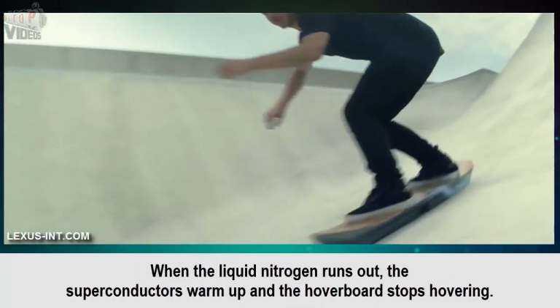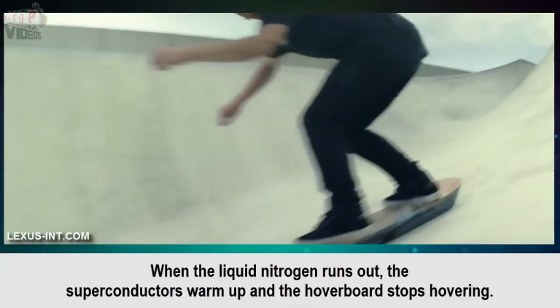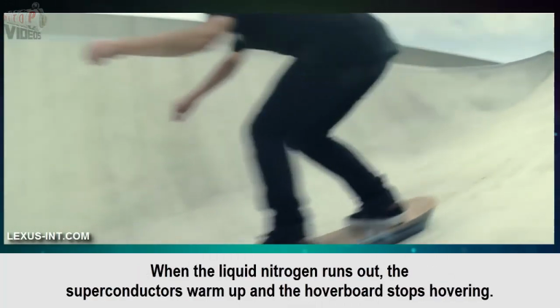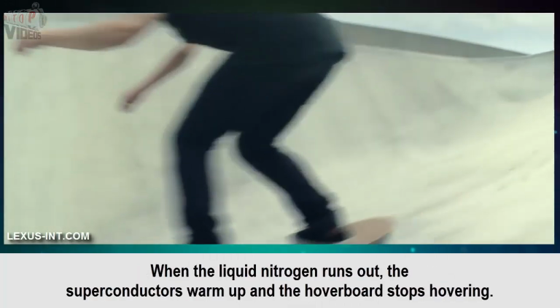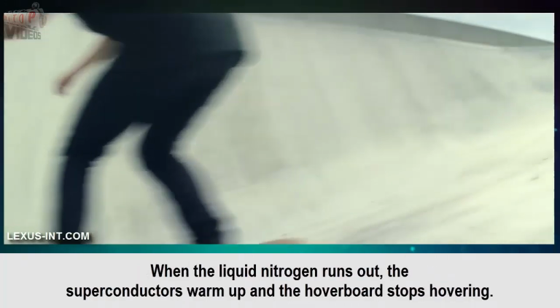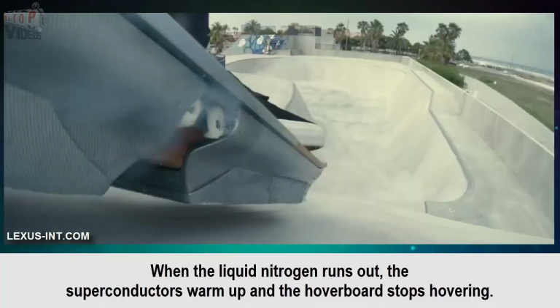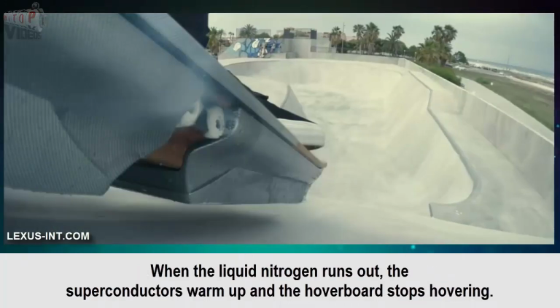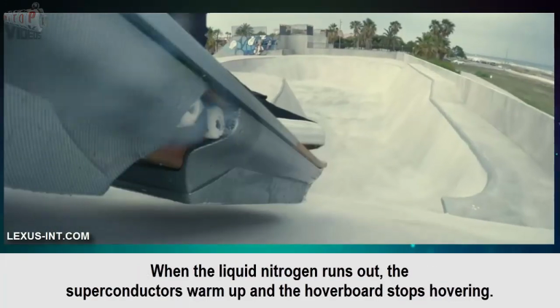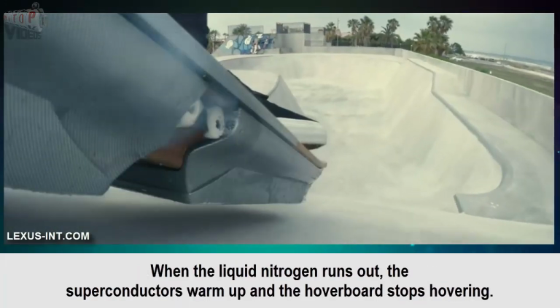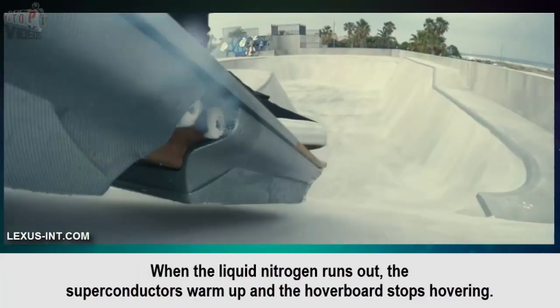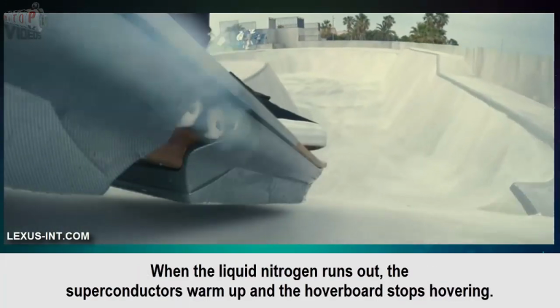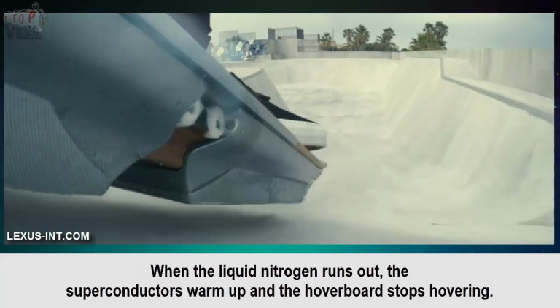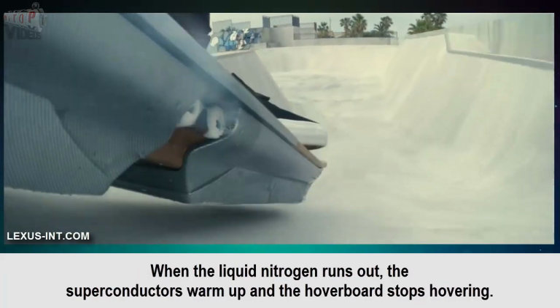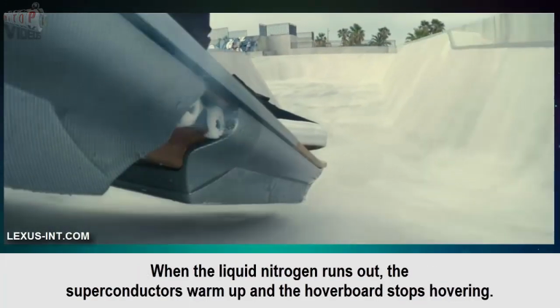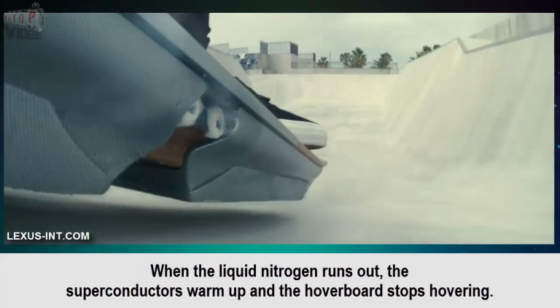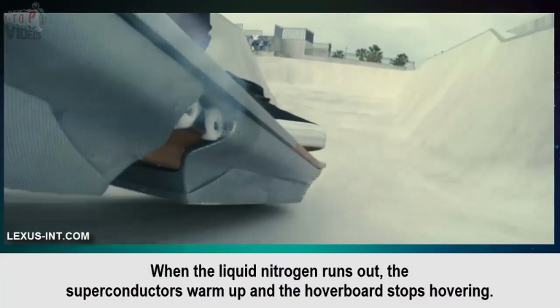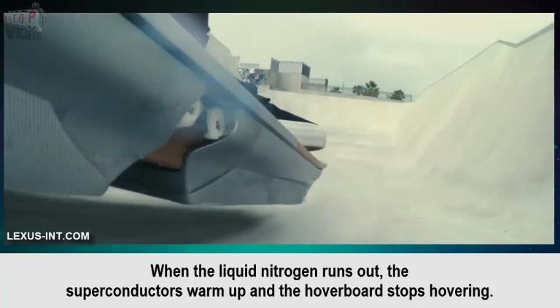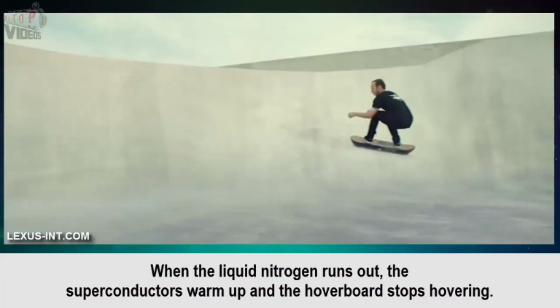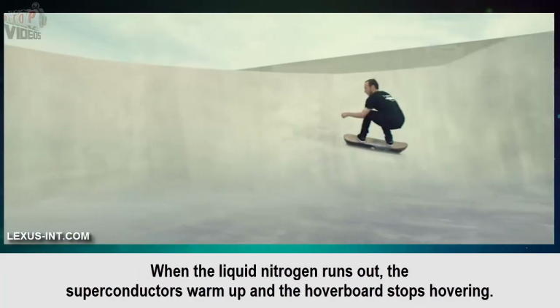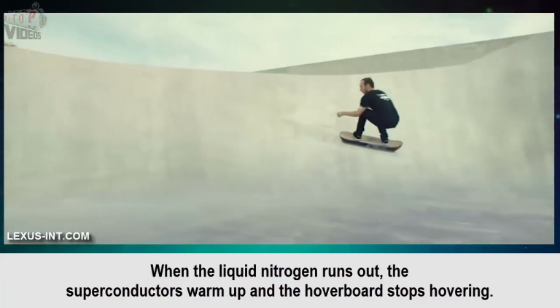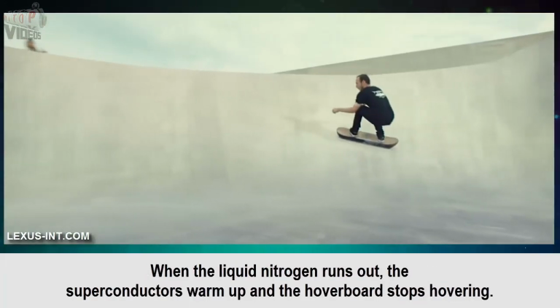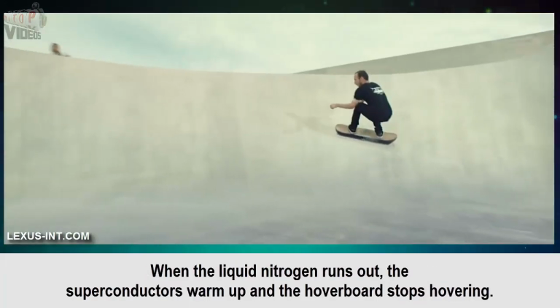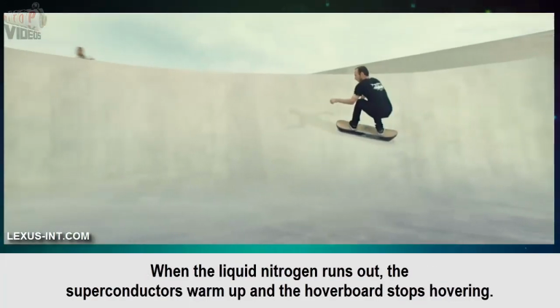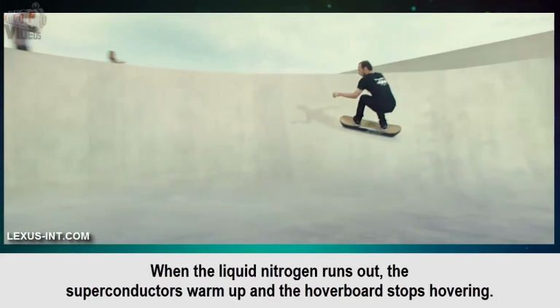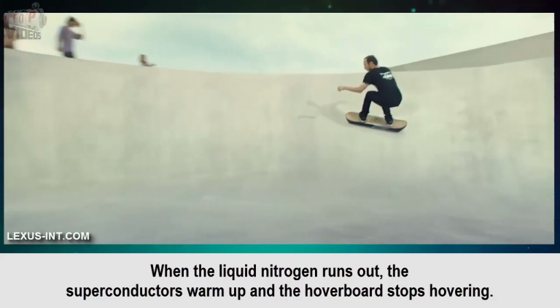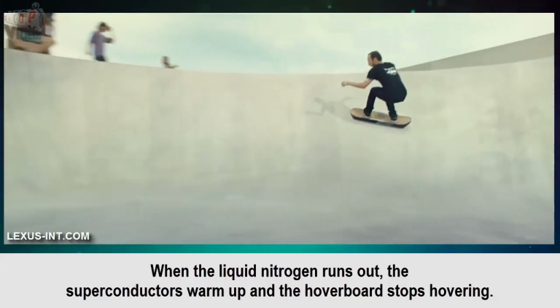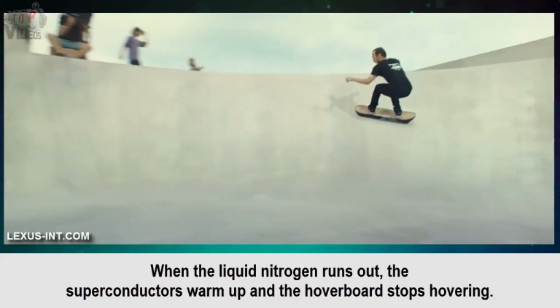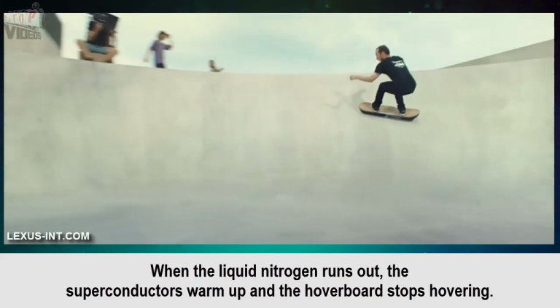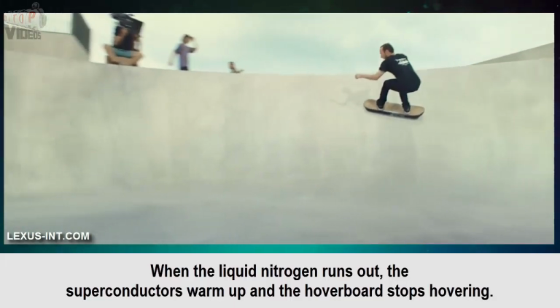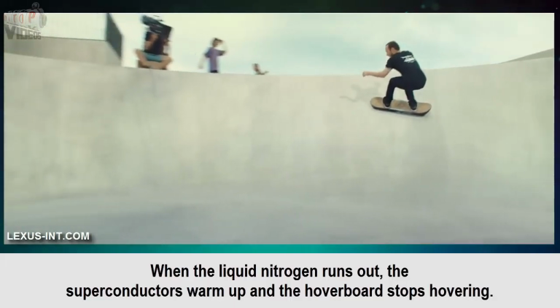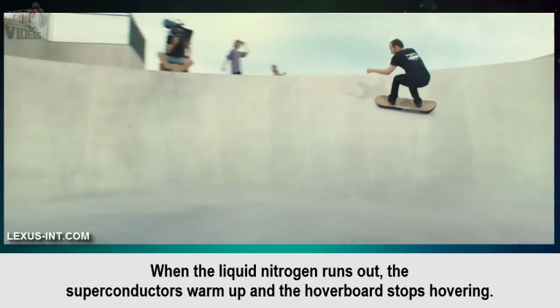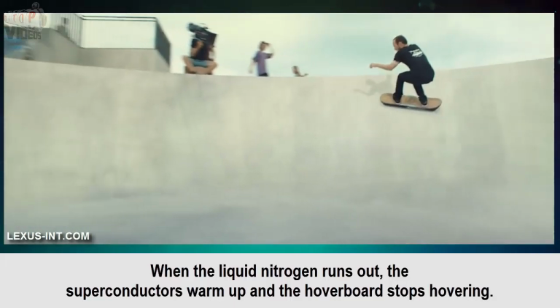When the liquid nitrogen runs out, the superconductors warm up and the hoverboard stops hovering.